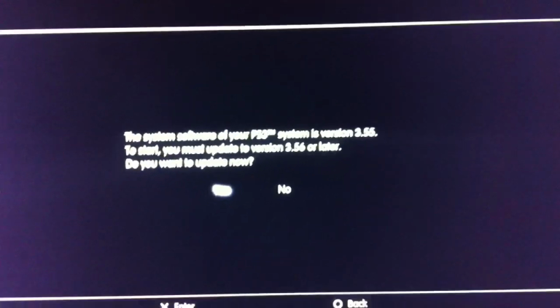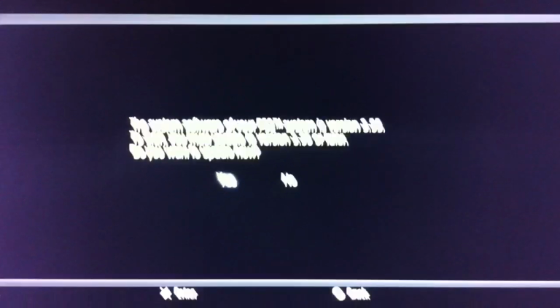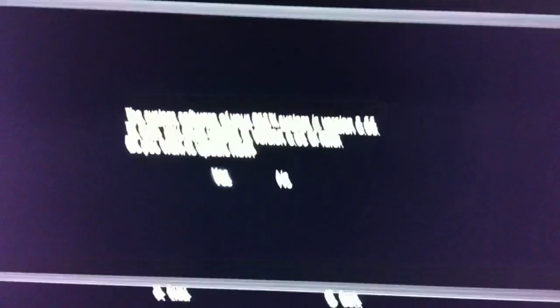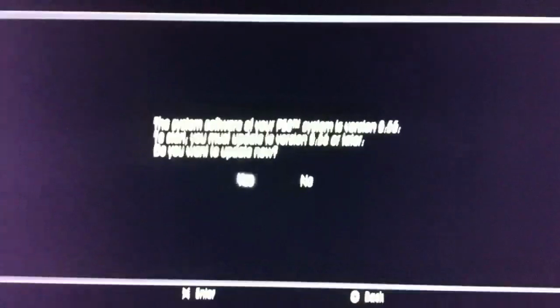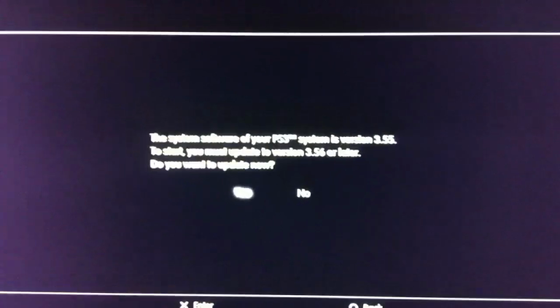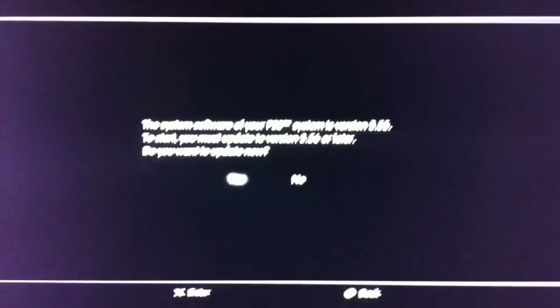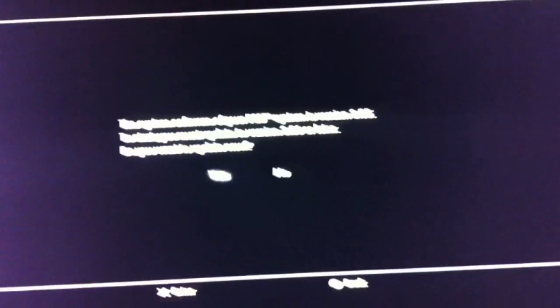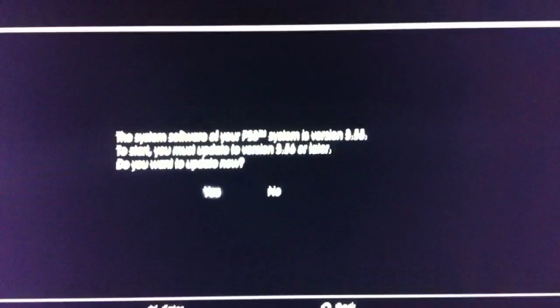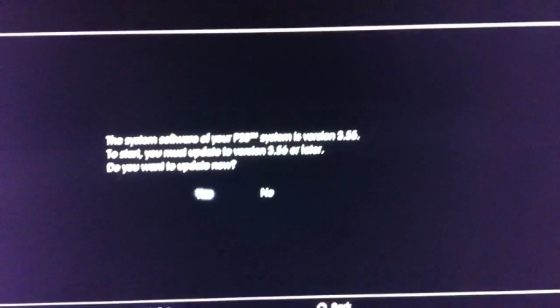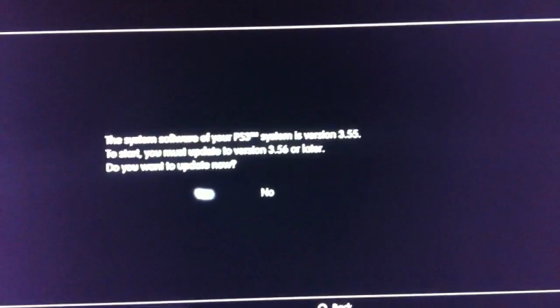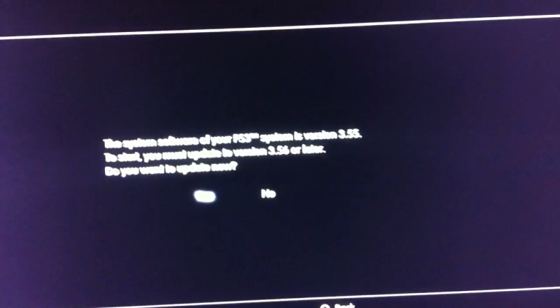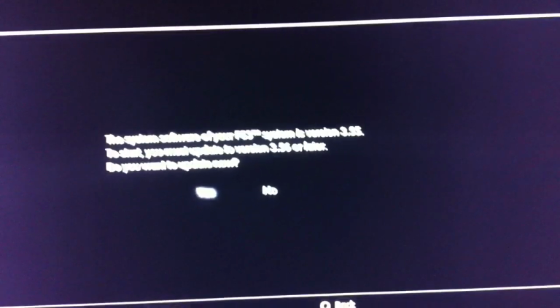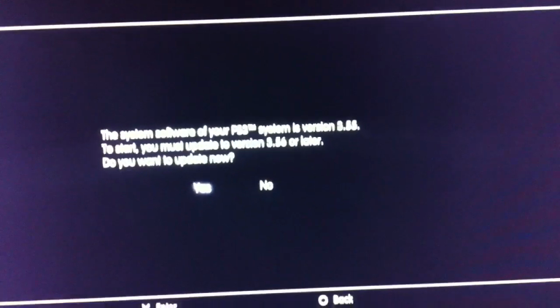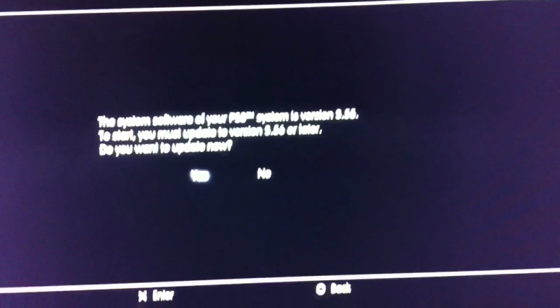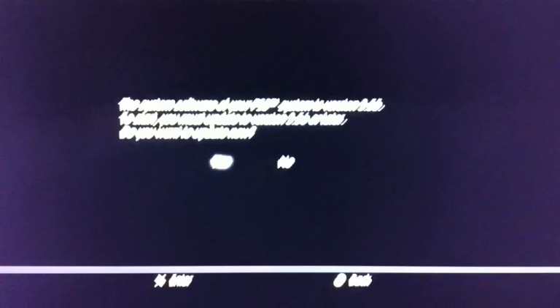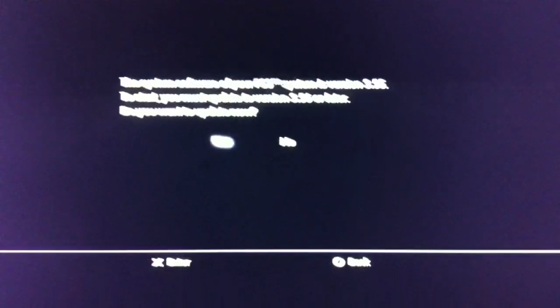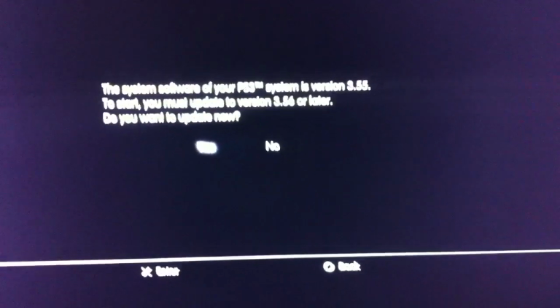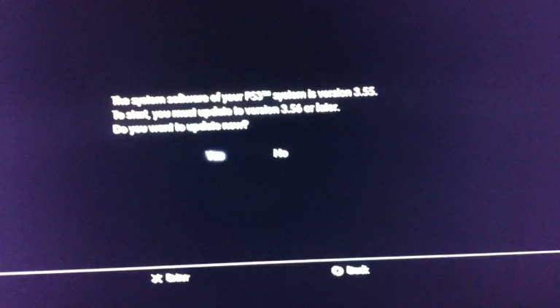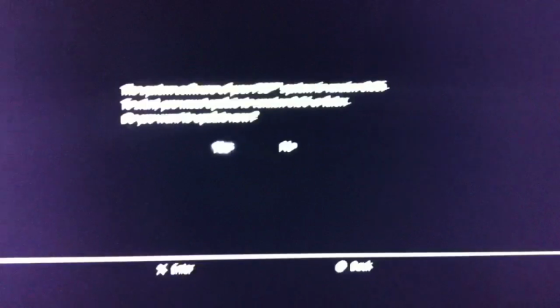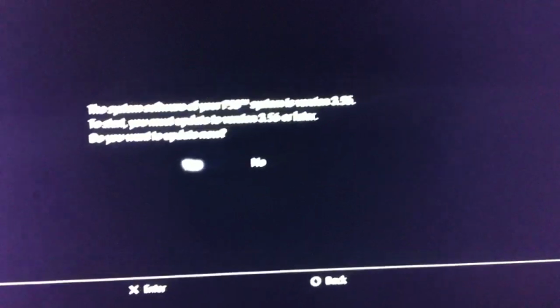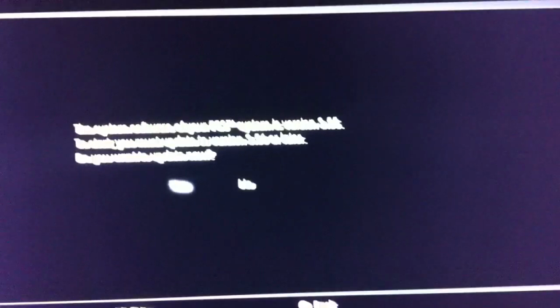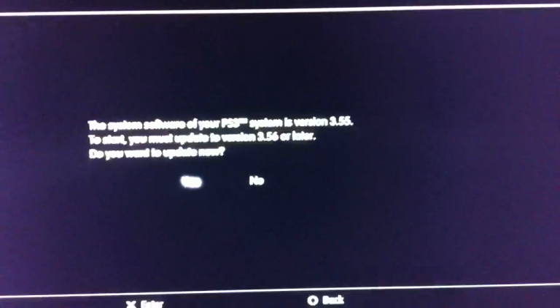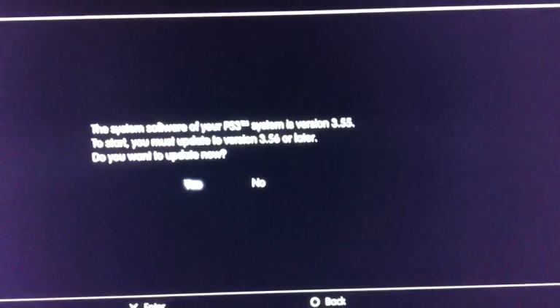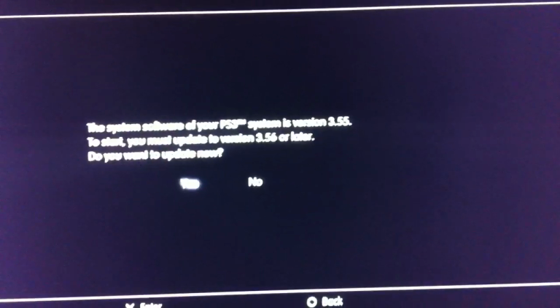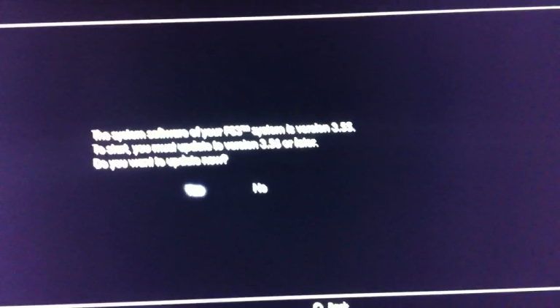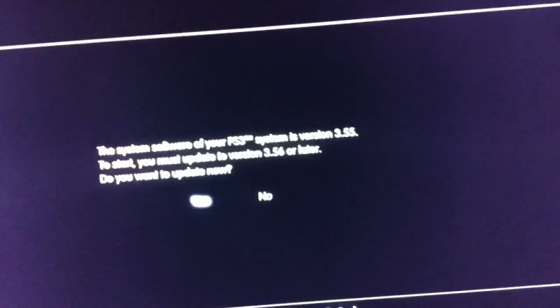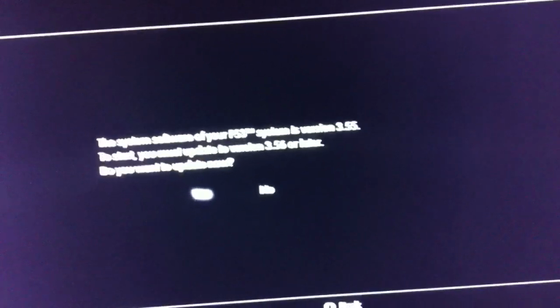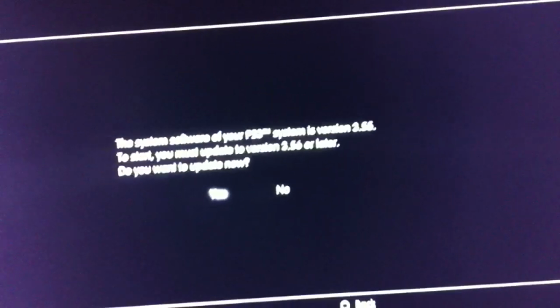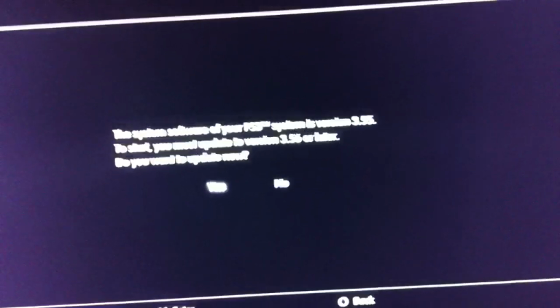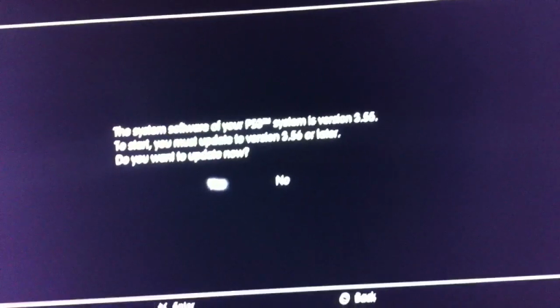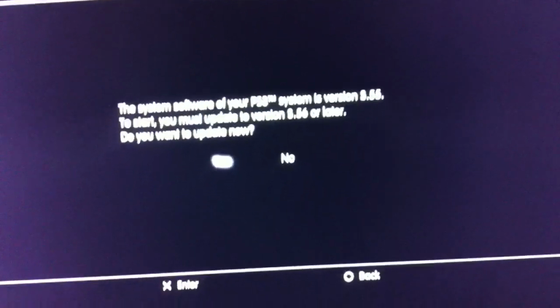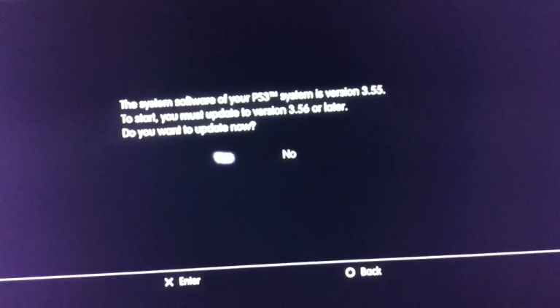Hey, what's up guys? It's your bullet hacker Andrew here. Today I'm going to be showing you guys how to bypass the 2.02 update that Netflix has just released.